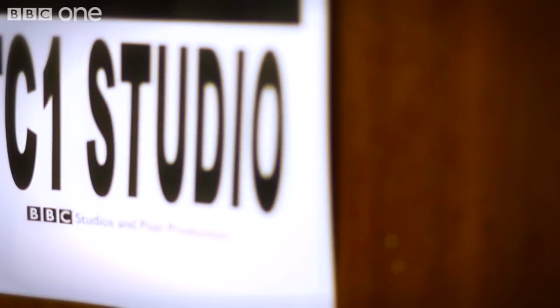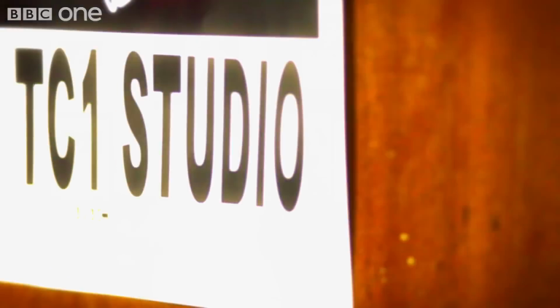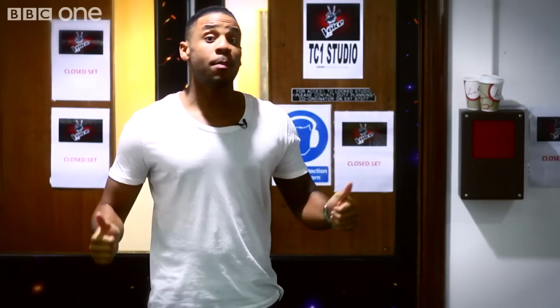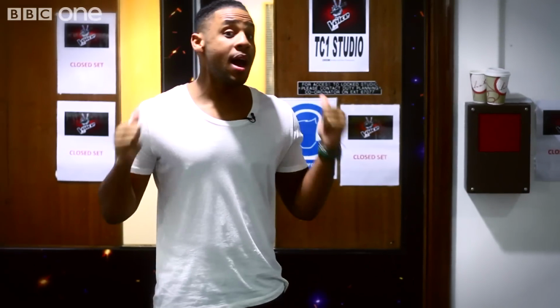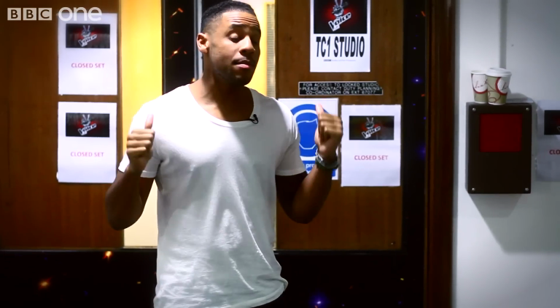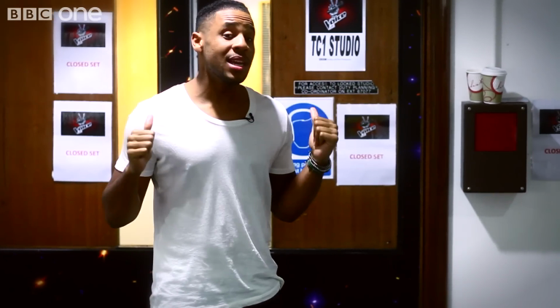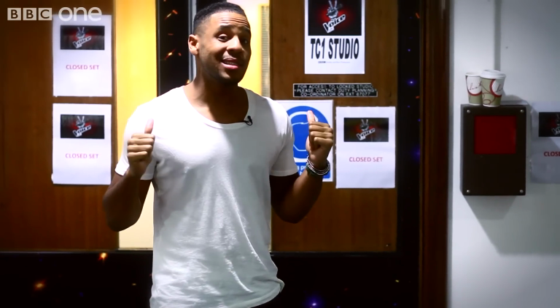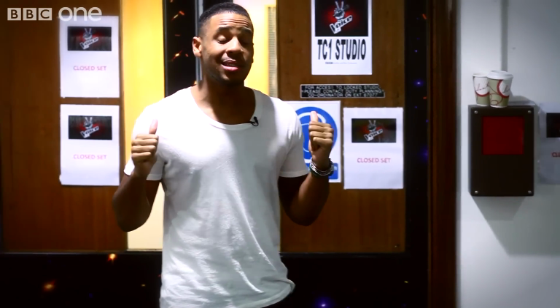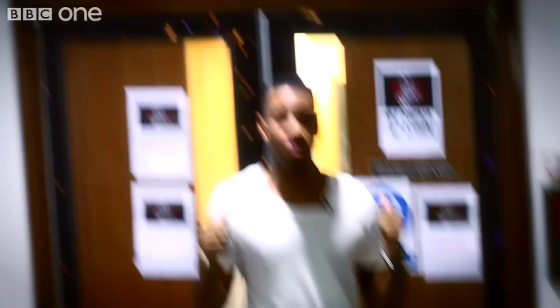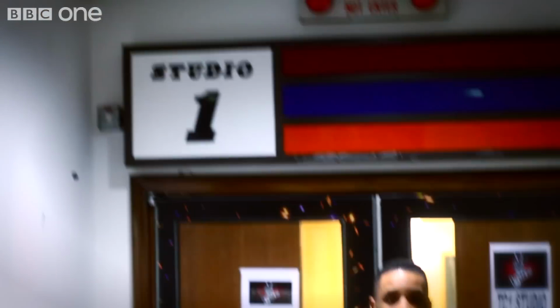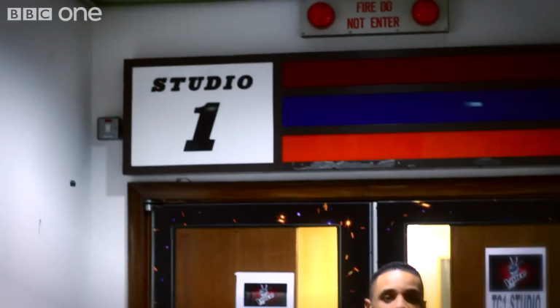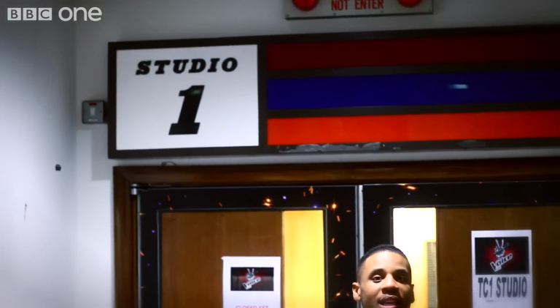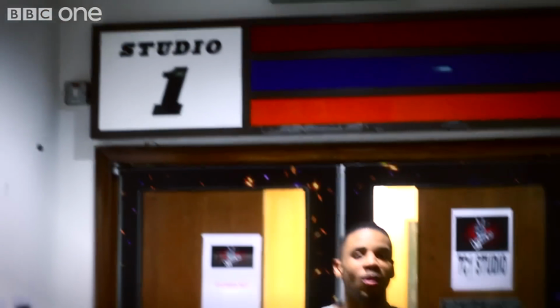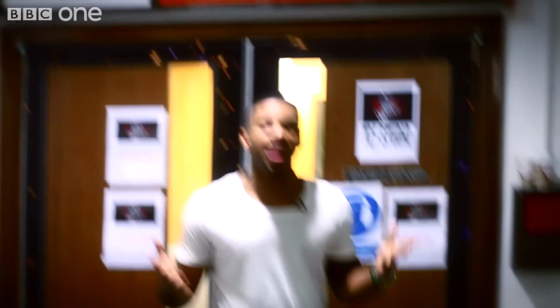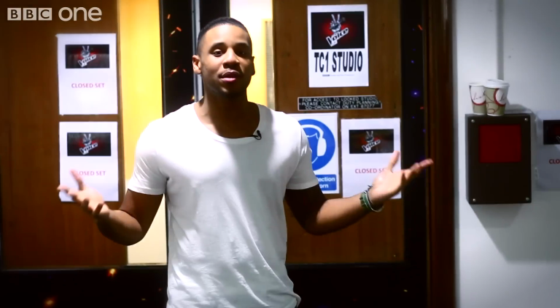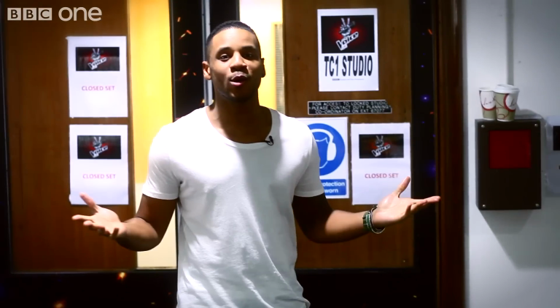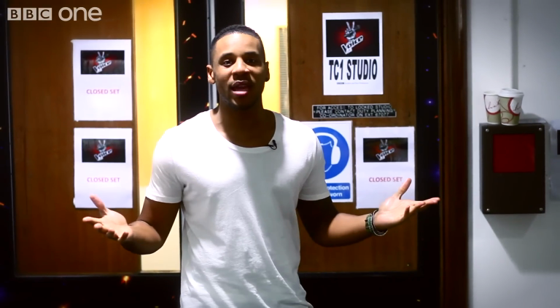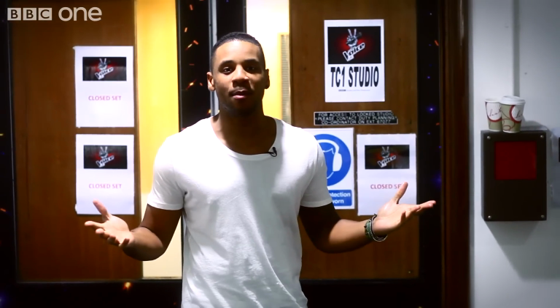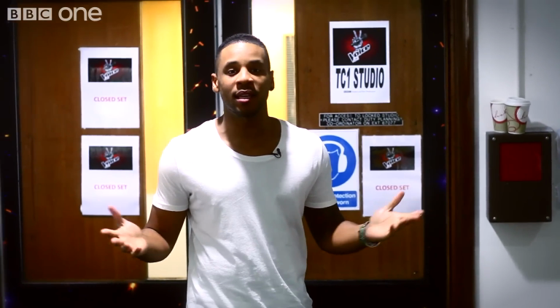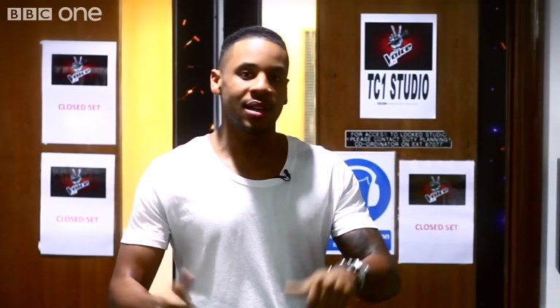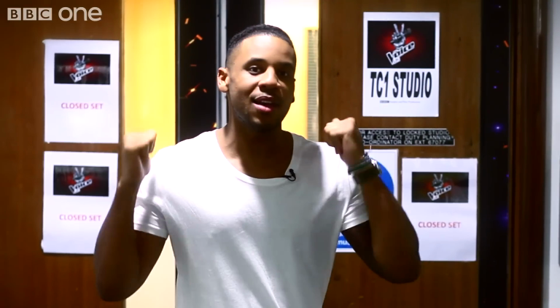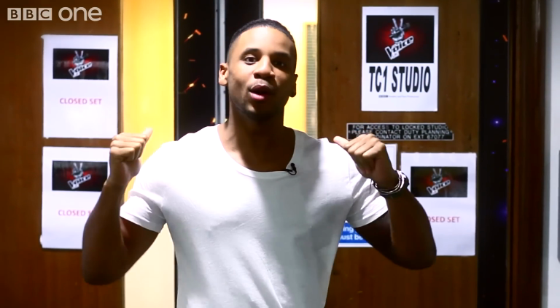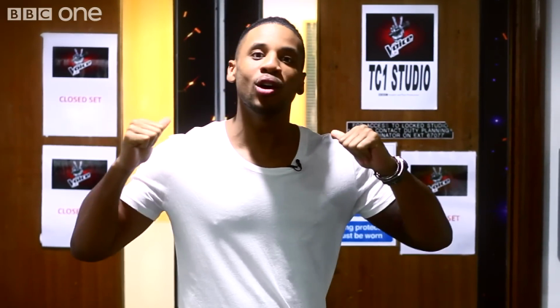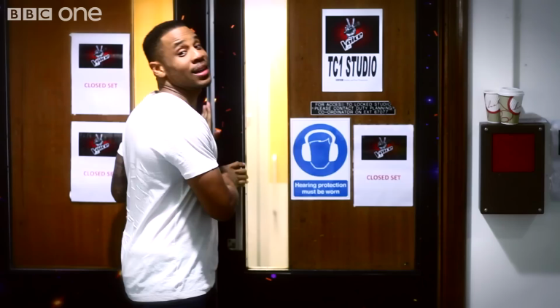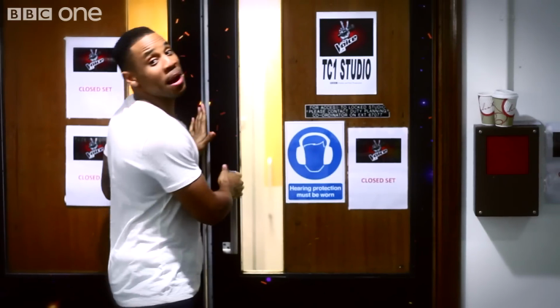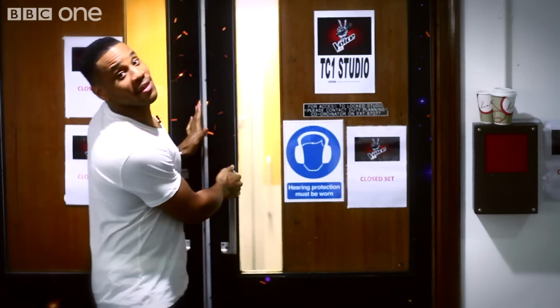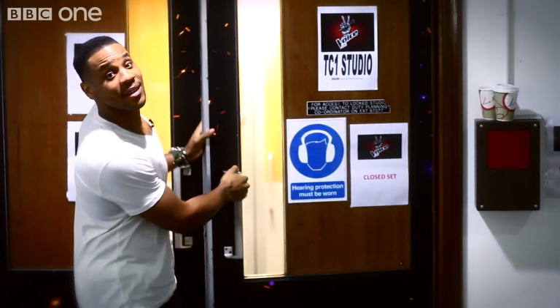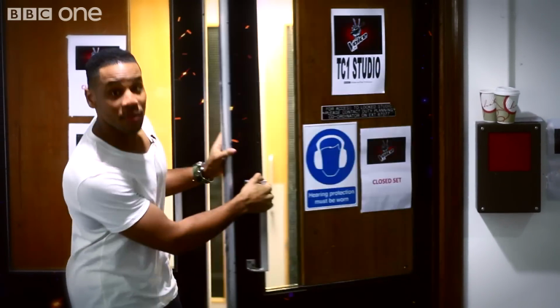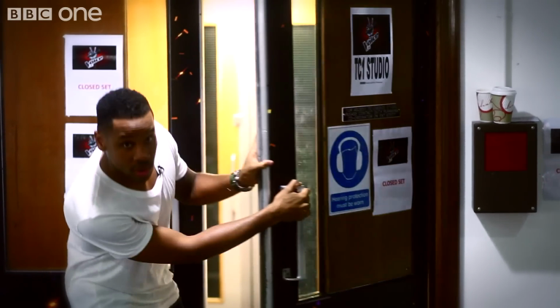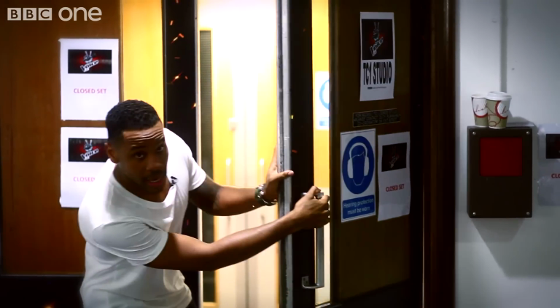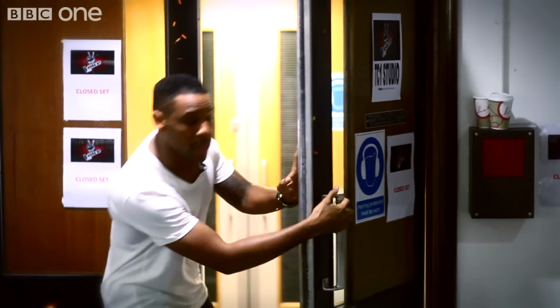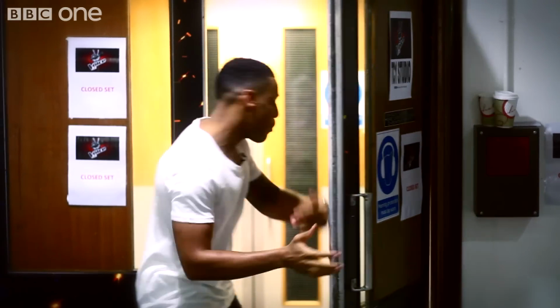Right, now behind me is TC1. This is where everything will be happening. Let's have a little look behind the scenes of Voice UK. Come on.